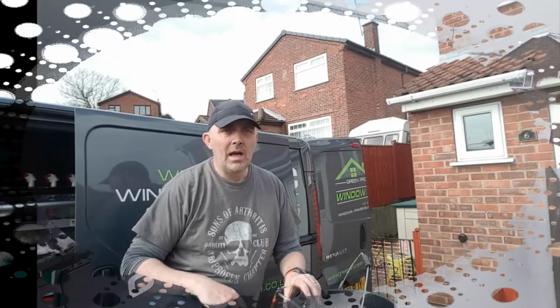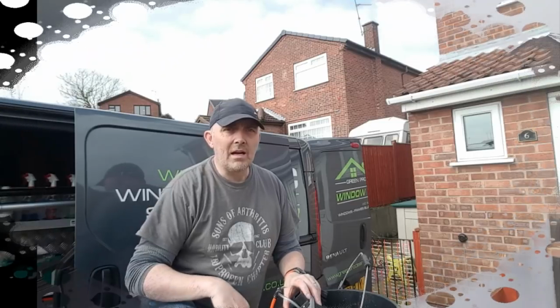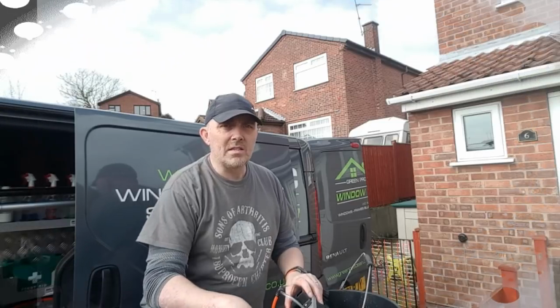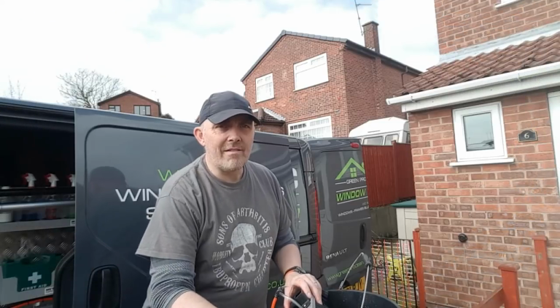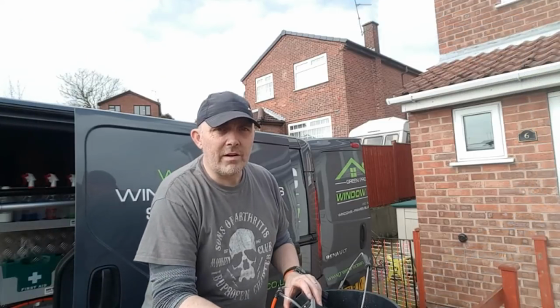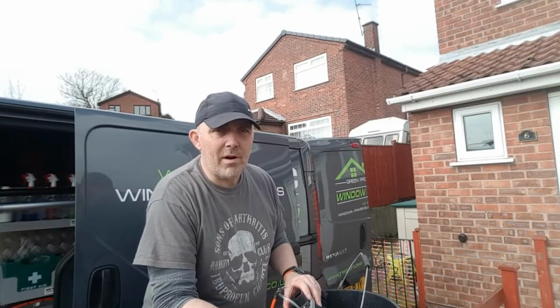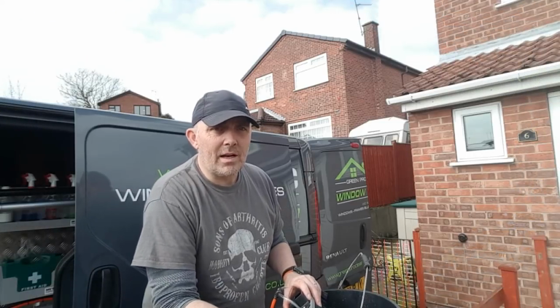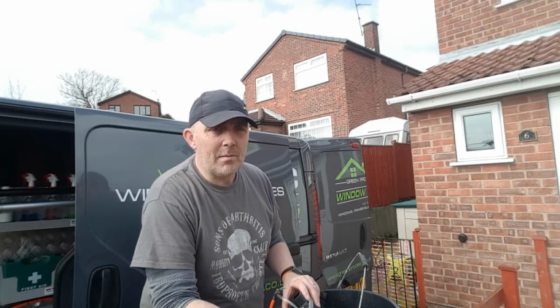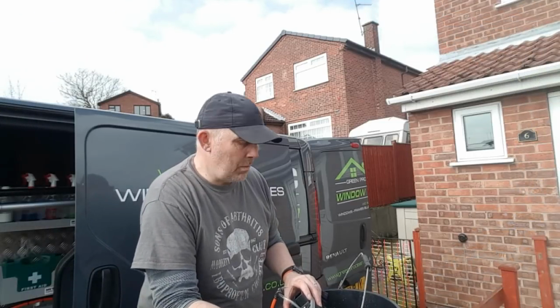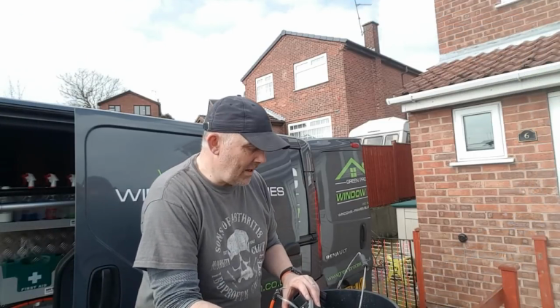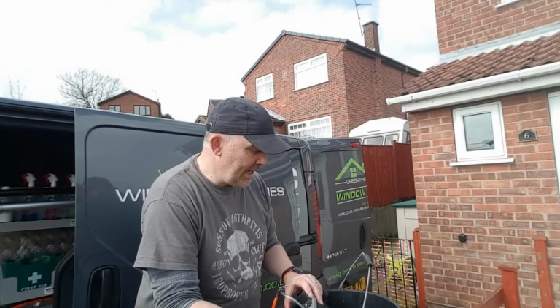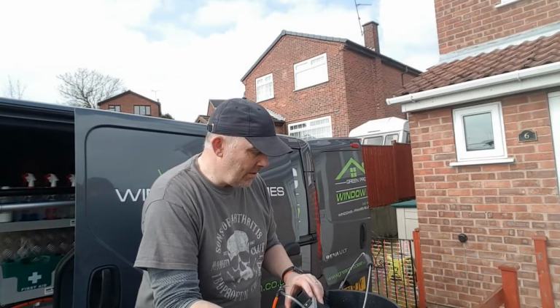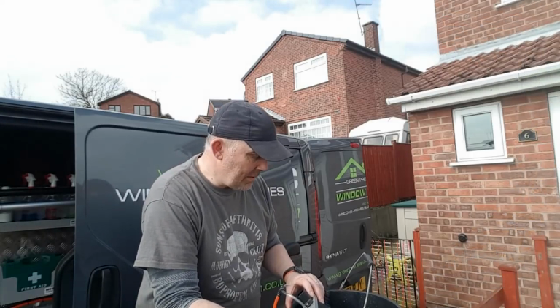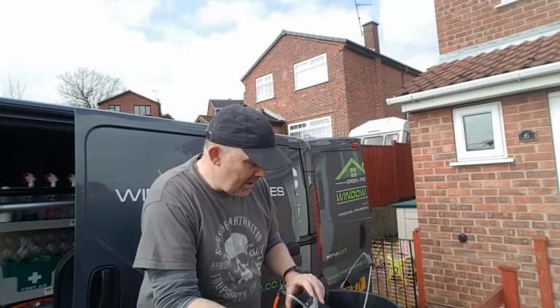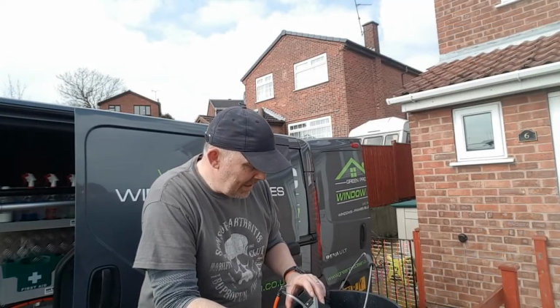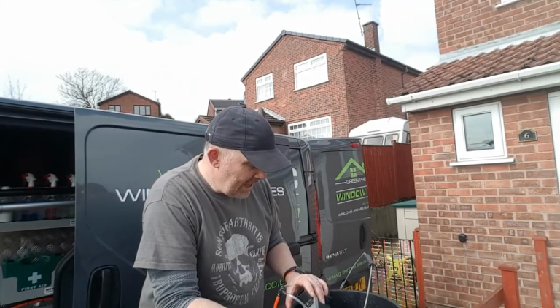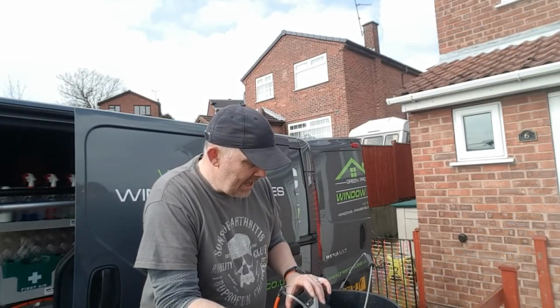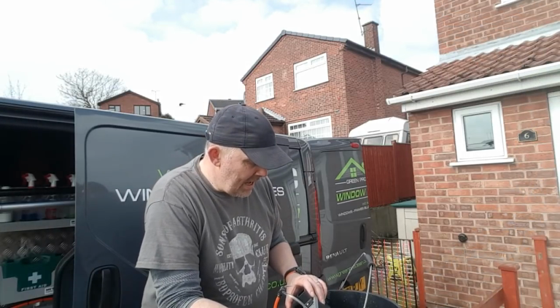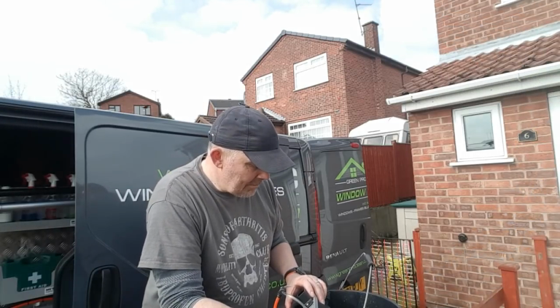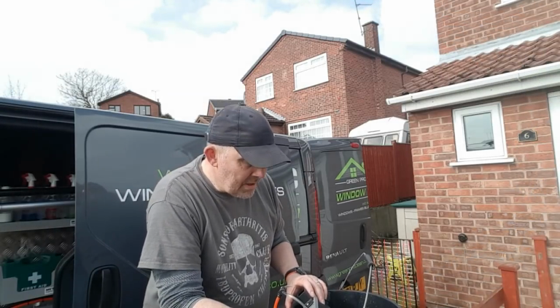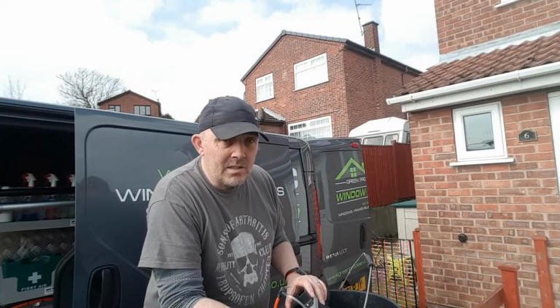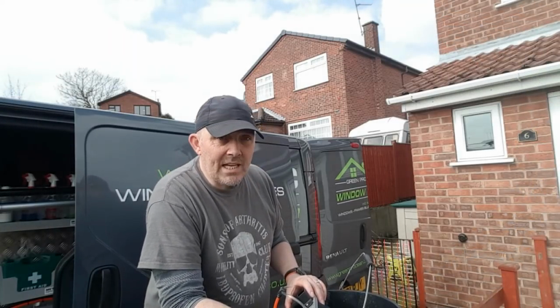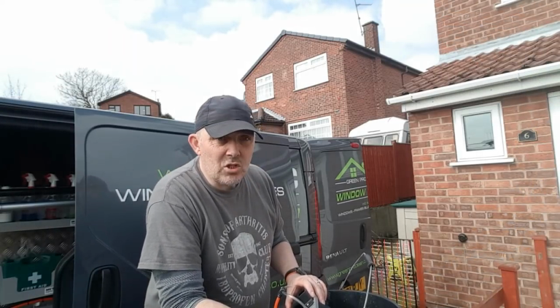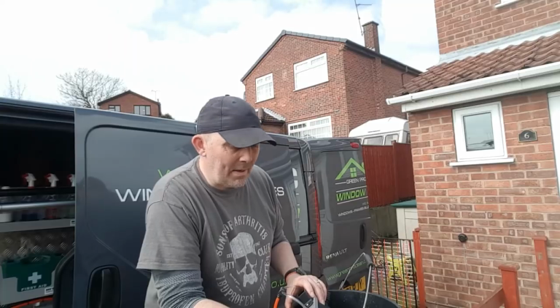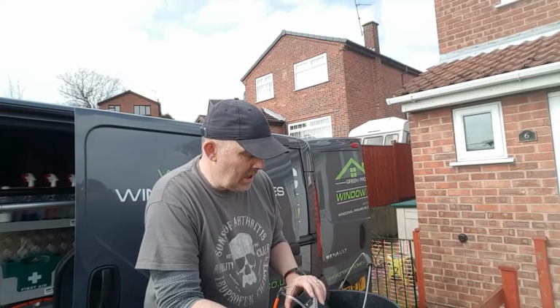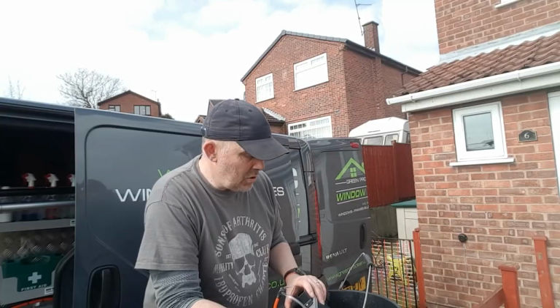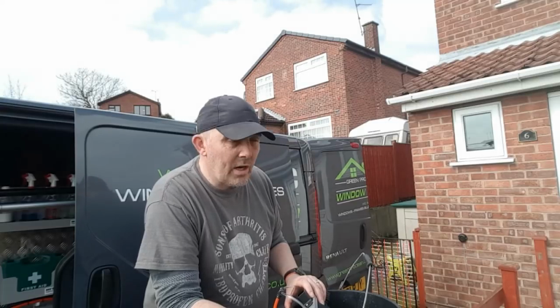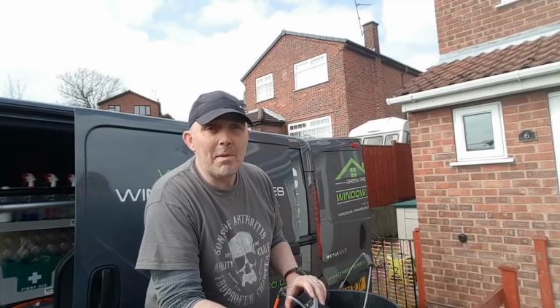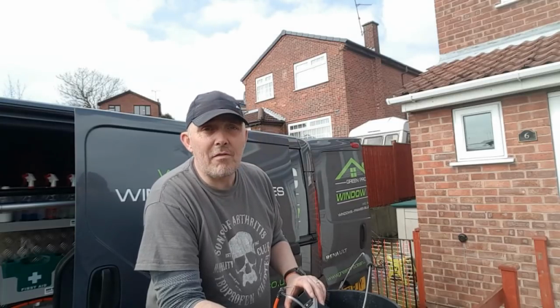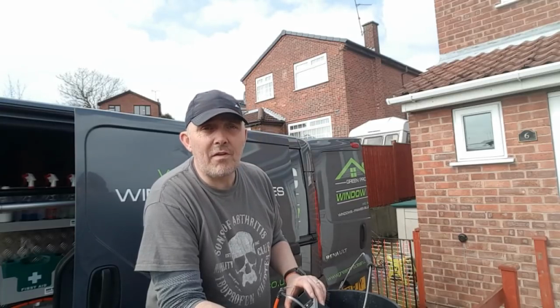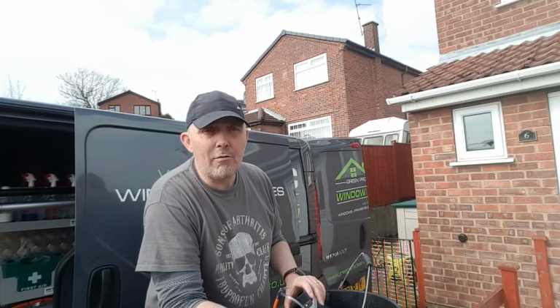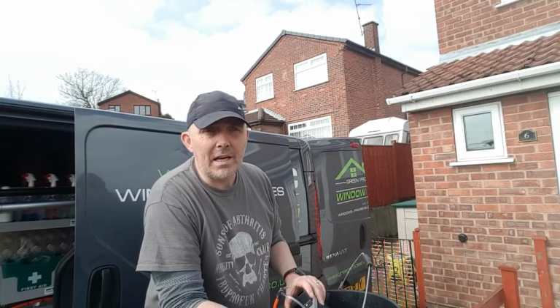Hey guys, Darren at Green Pro Cleaner Limited, window cleaning in Nottingham Derby. Today's topic, I'm talking about flow rate.